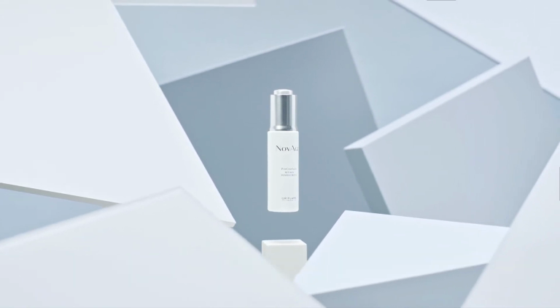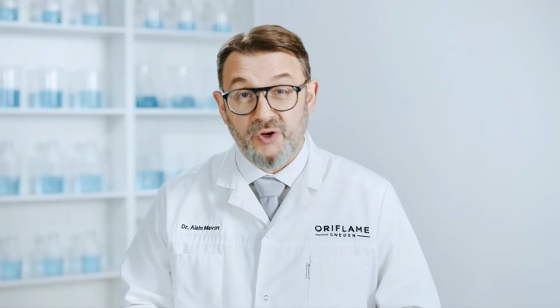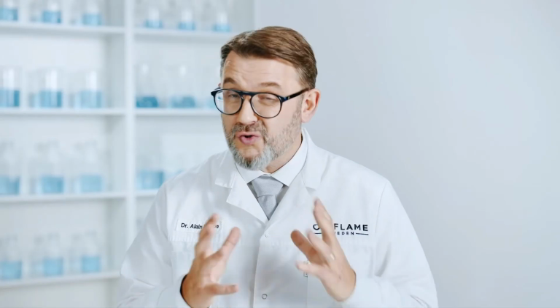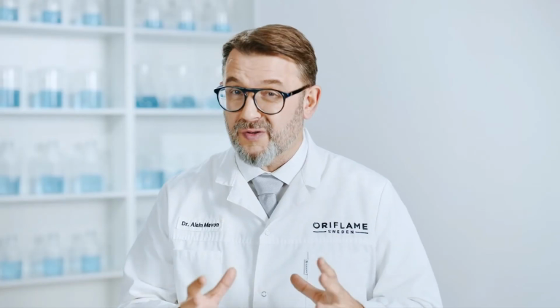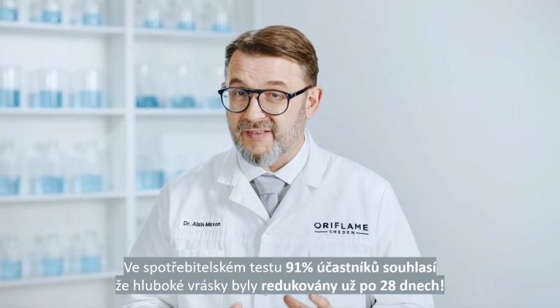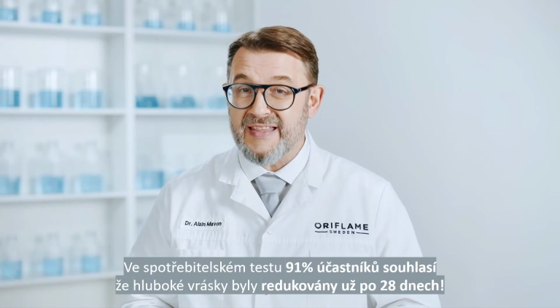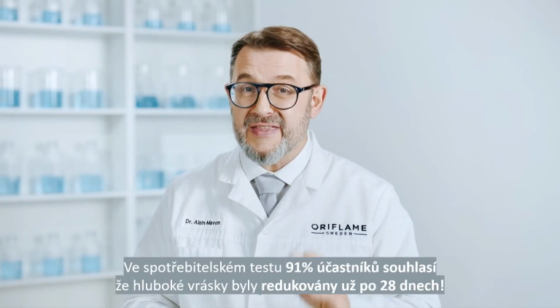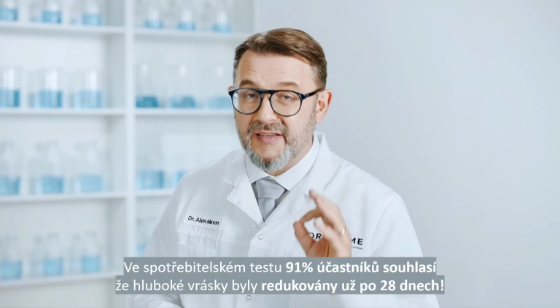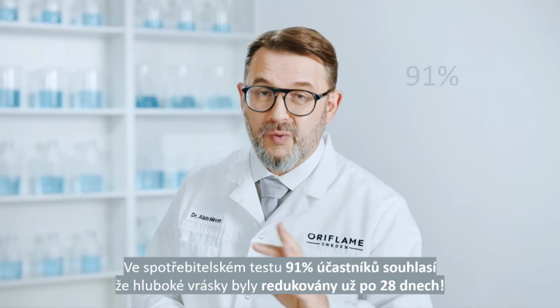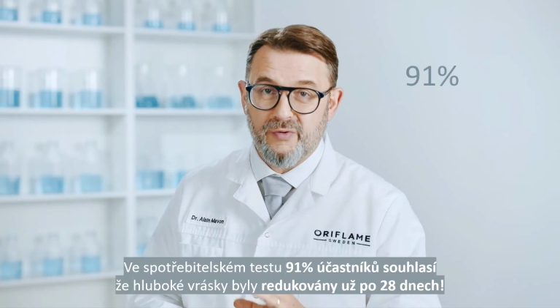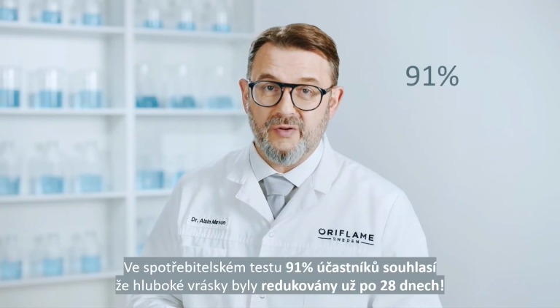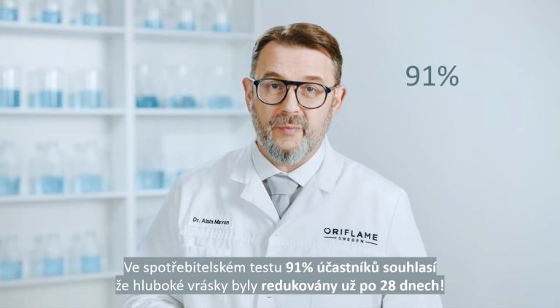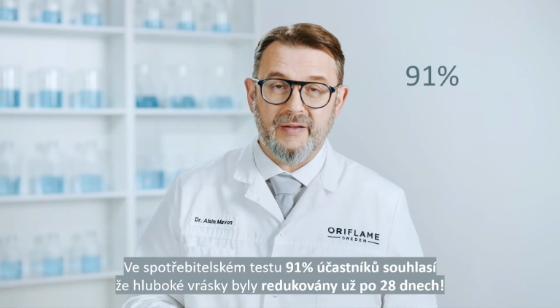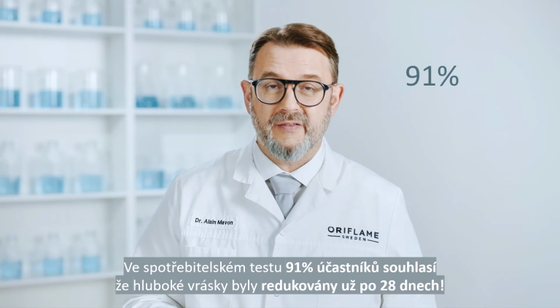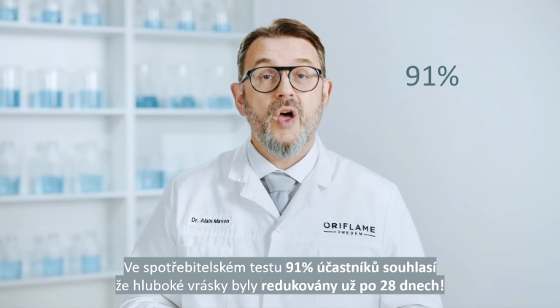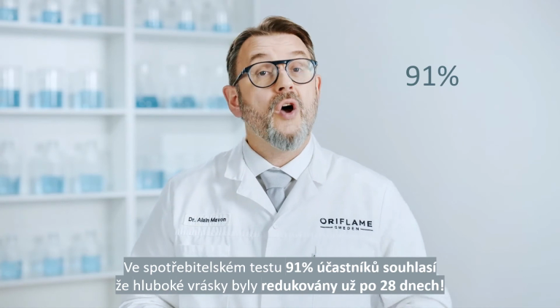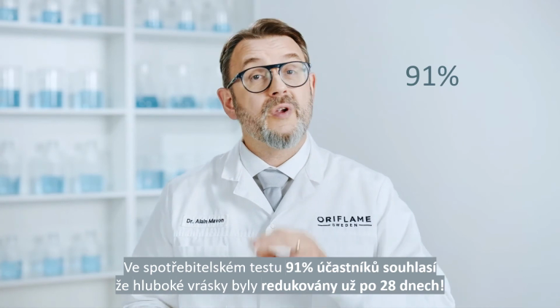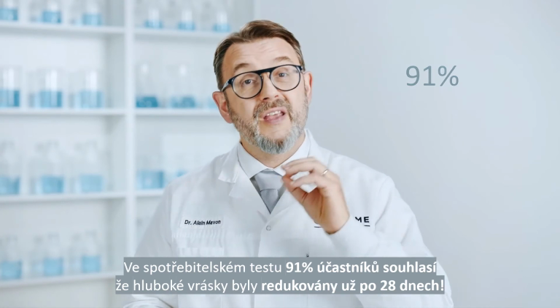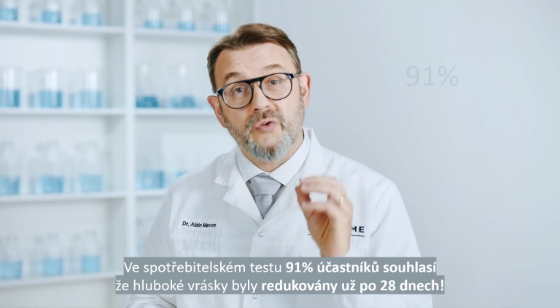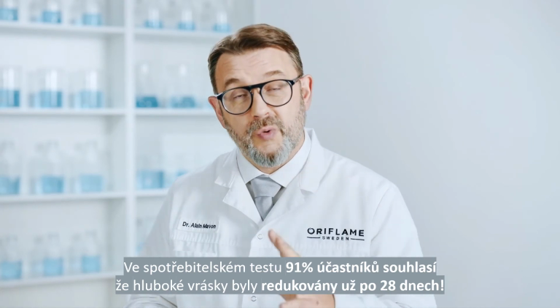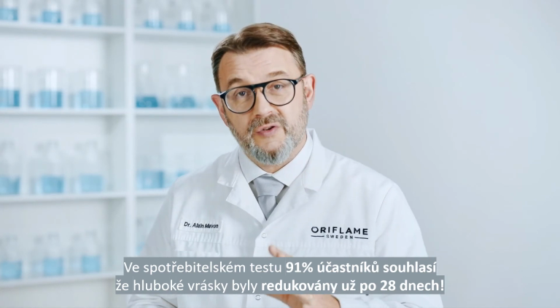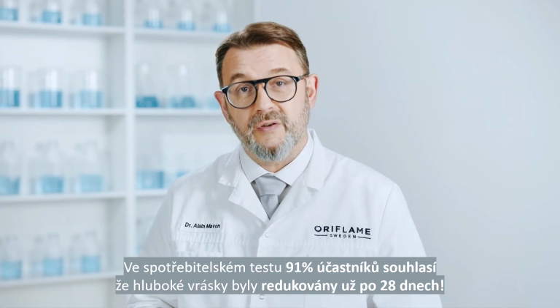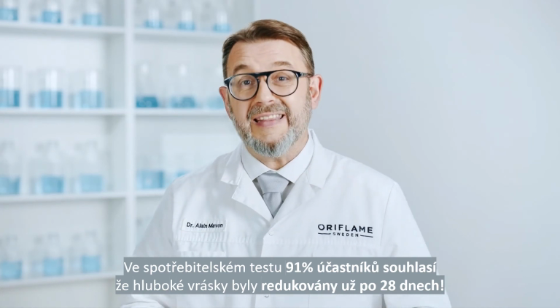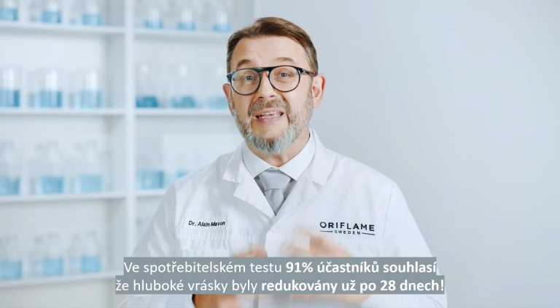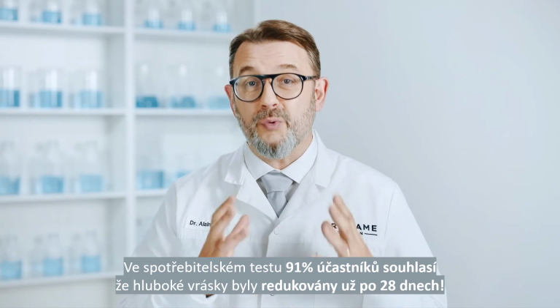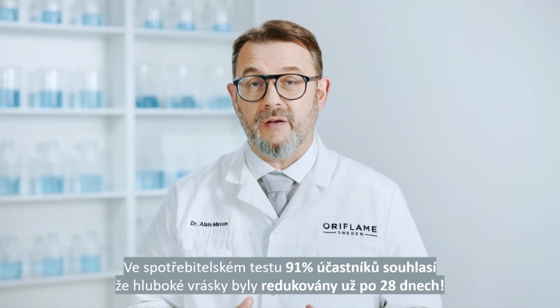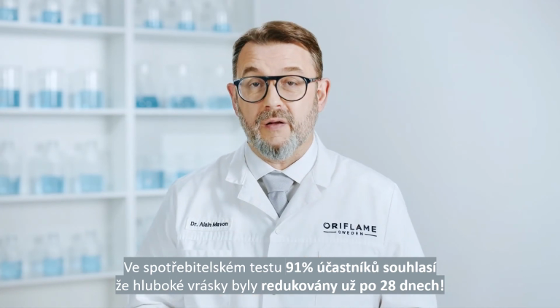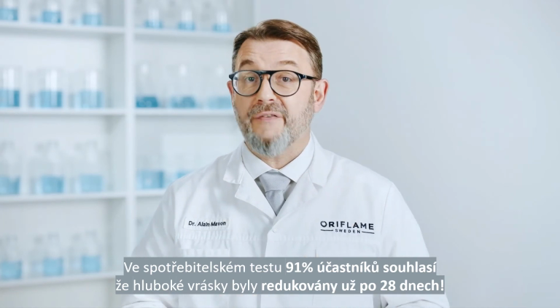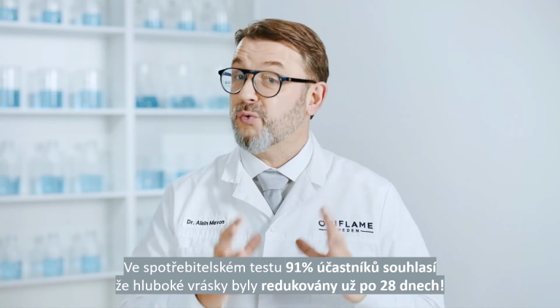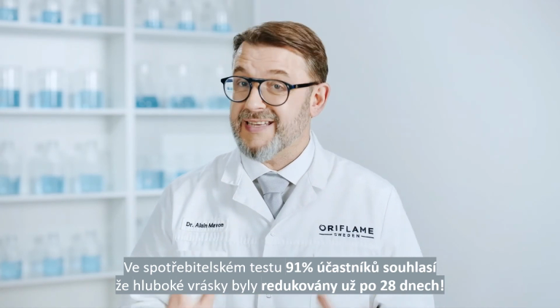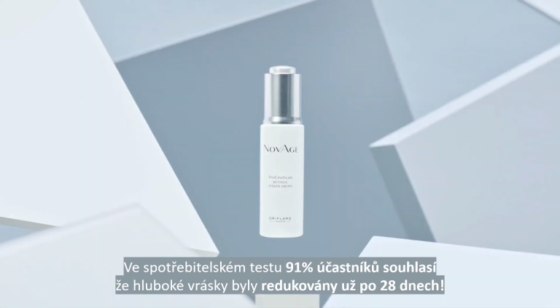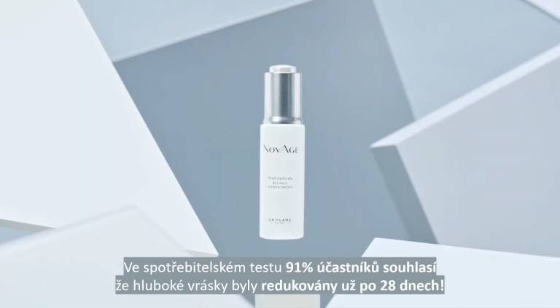In a consumer test, 91% of the panelists agreed there was a reduction in deep wrinkles after 28 days.